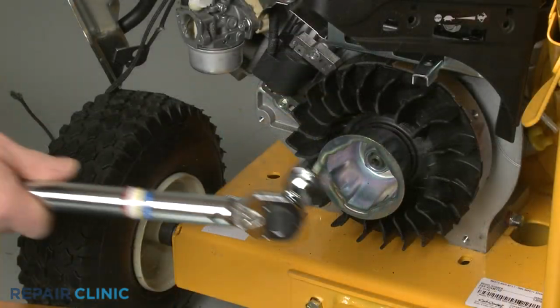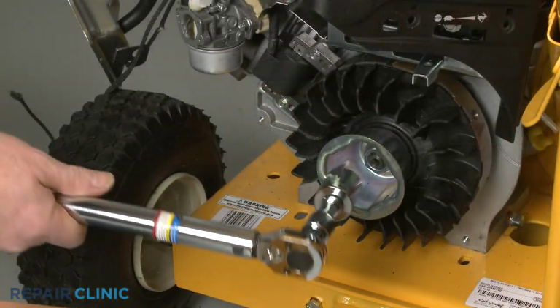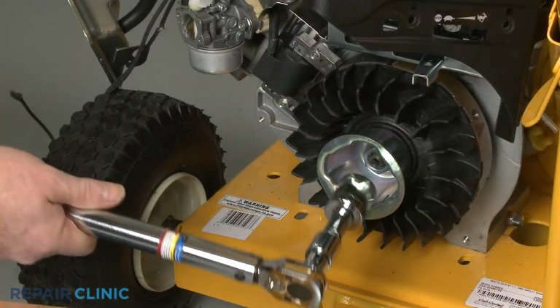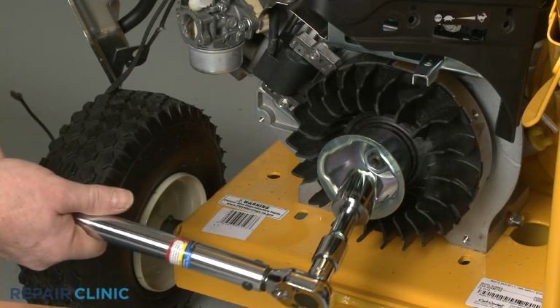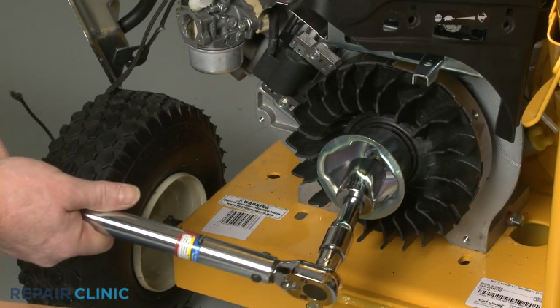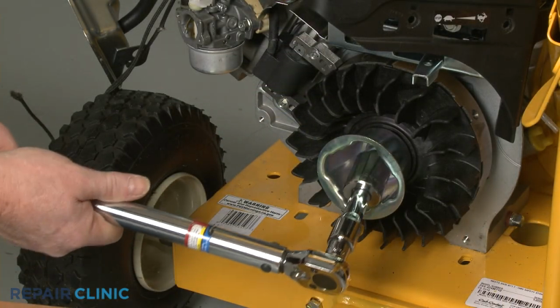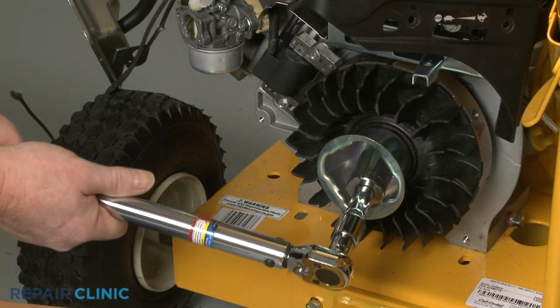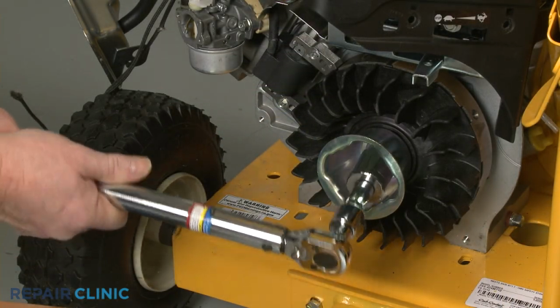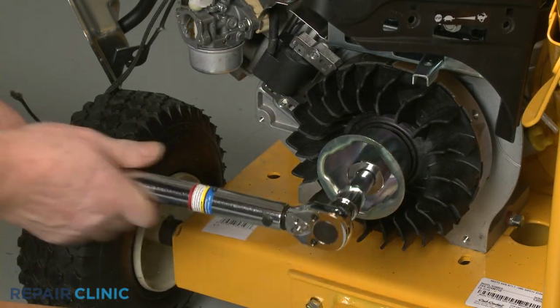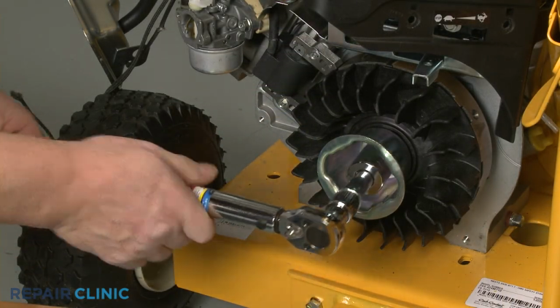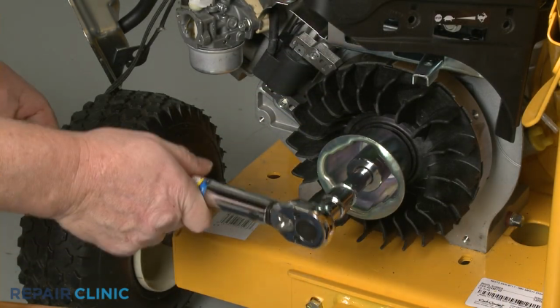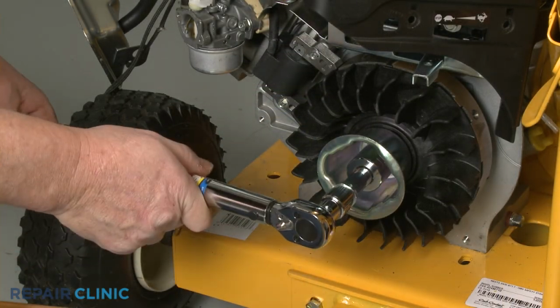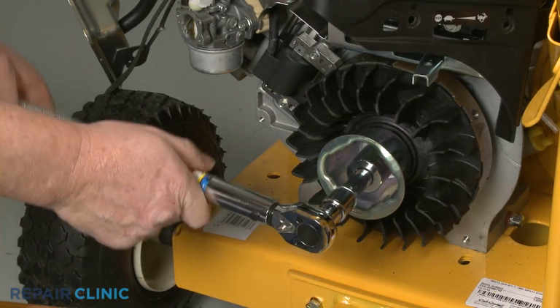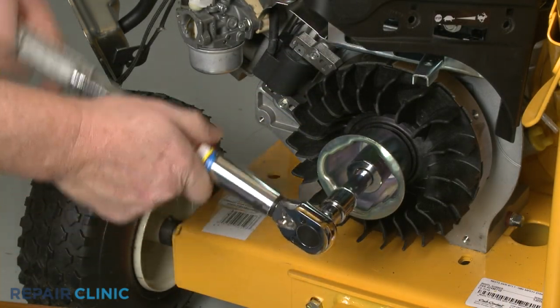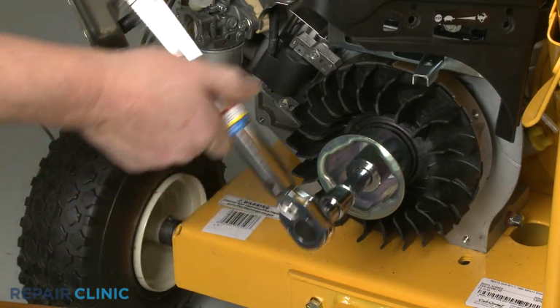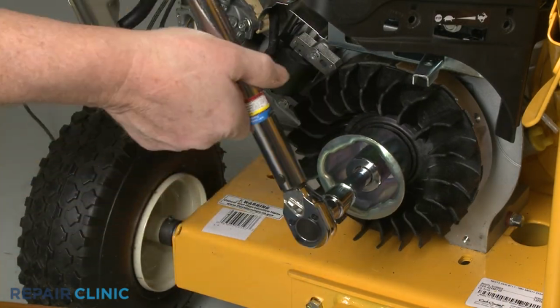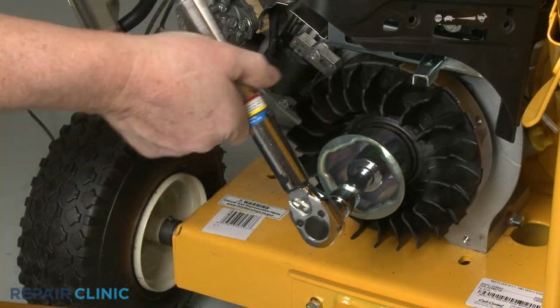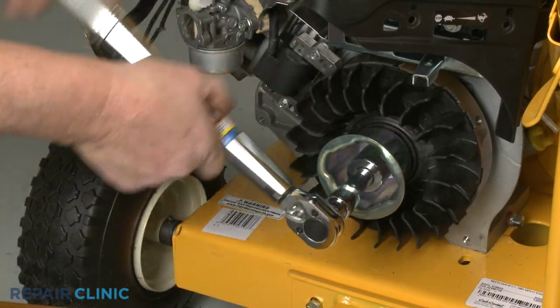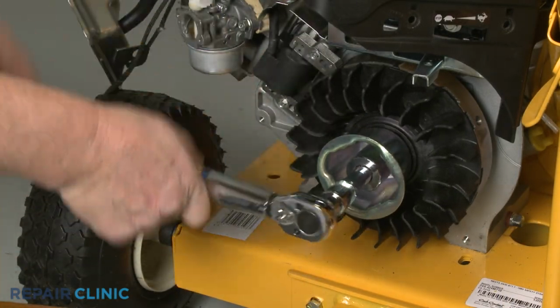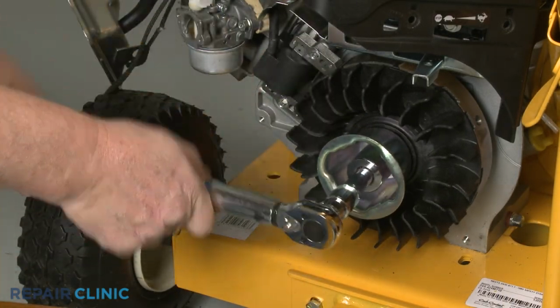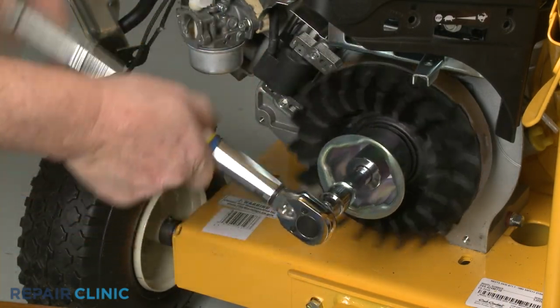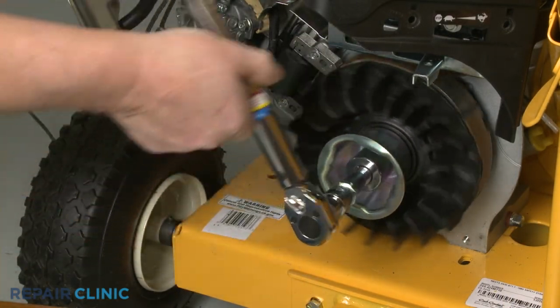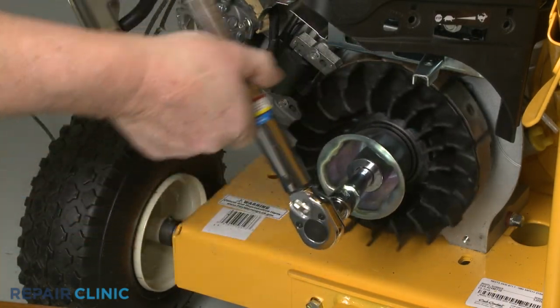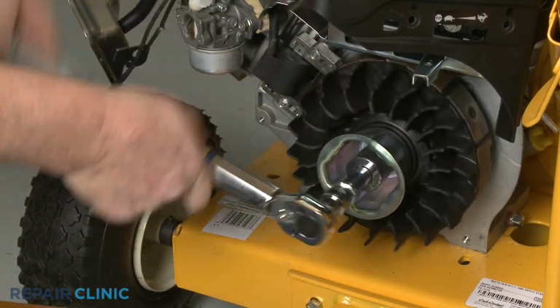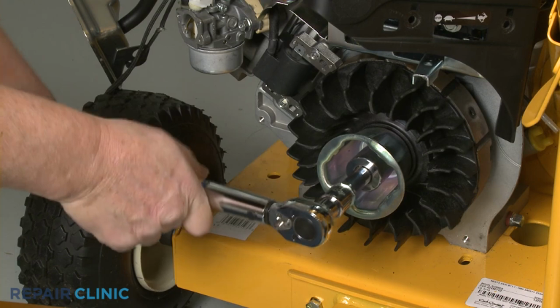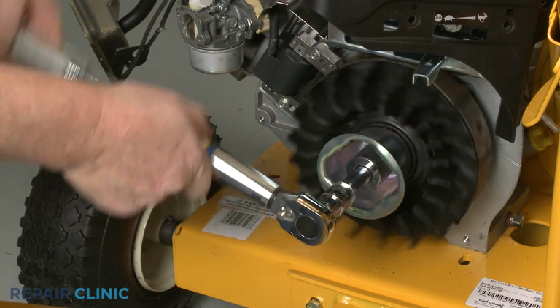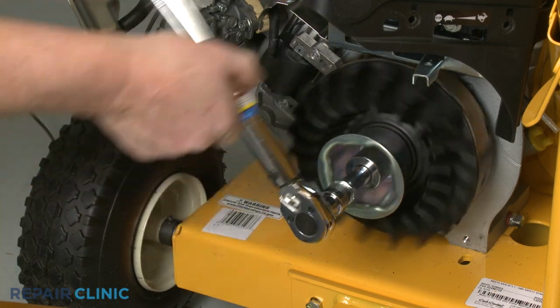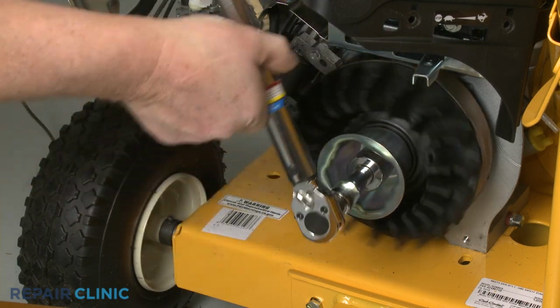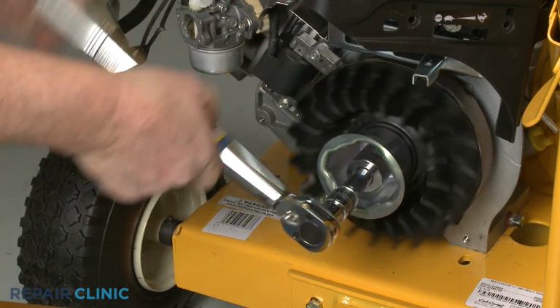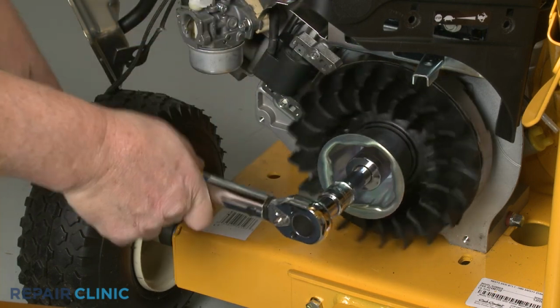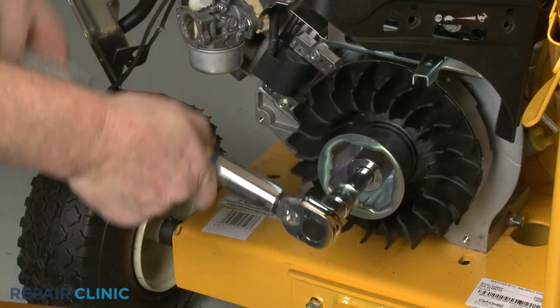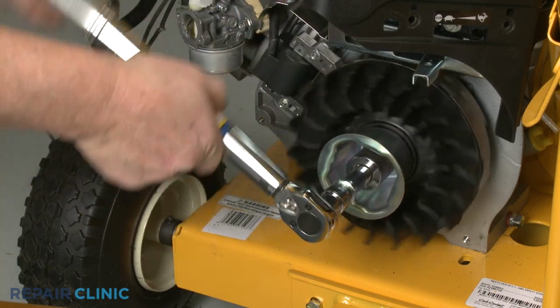Using the 15/16-inch socket on a torque wrench, torque the nut to 60 foot-pounds.